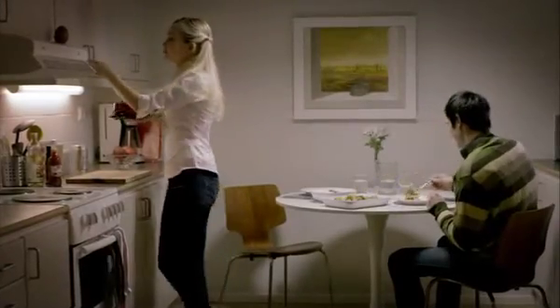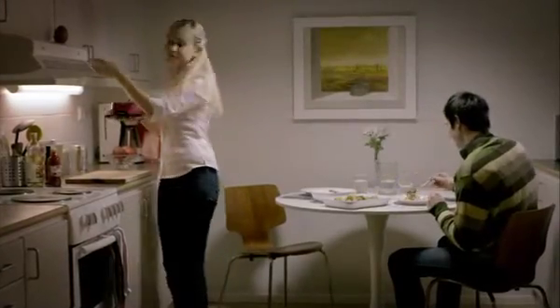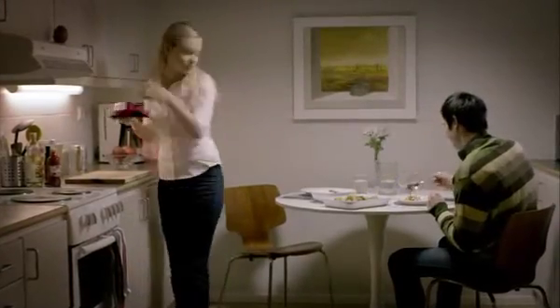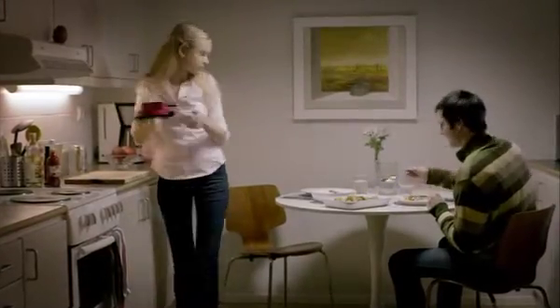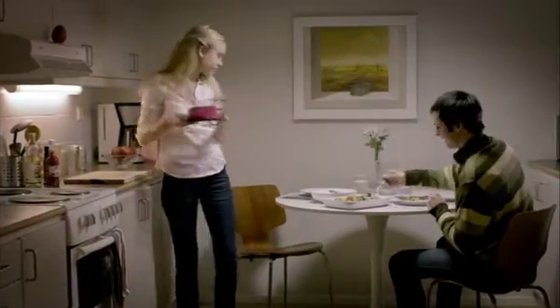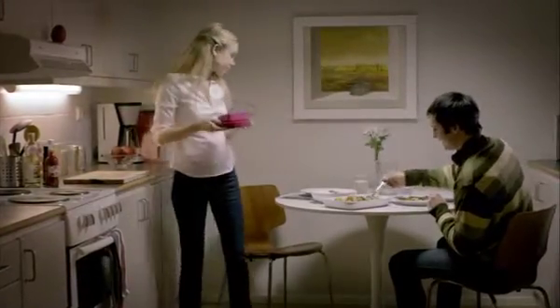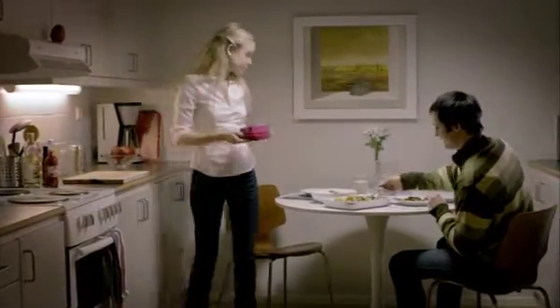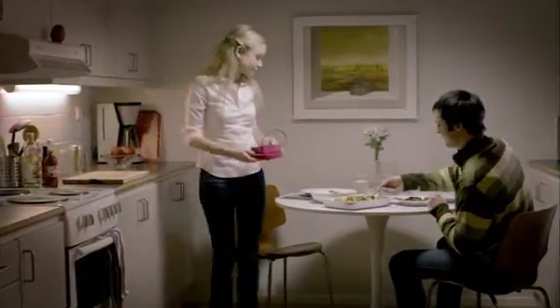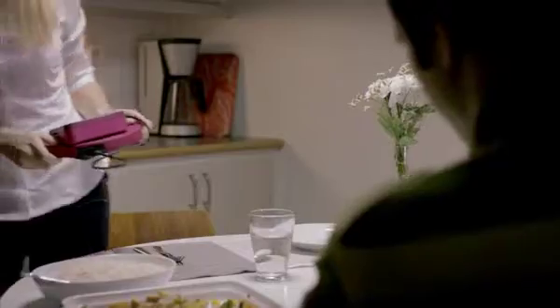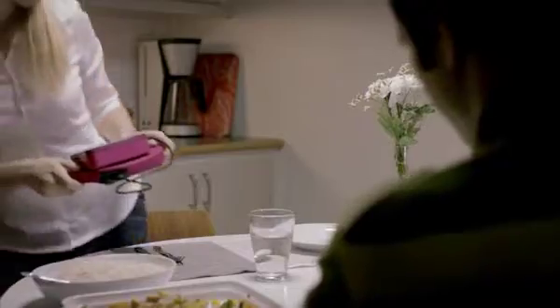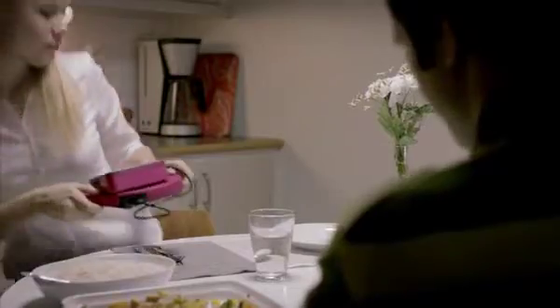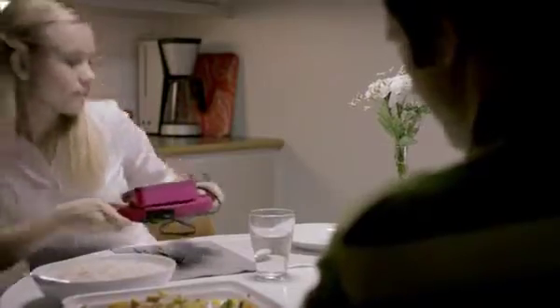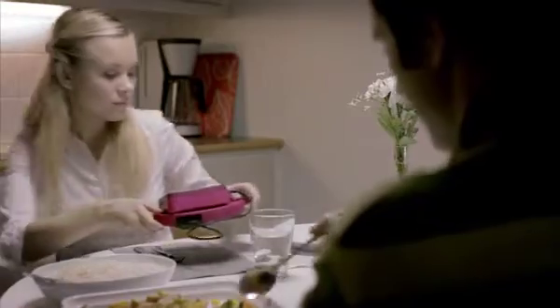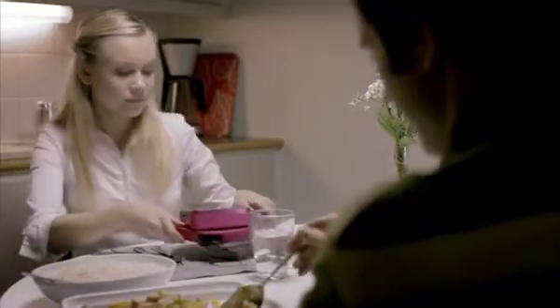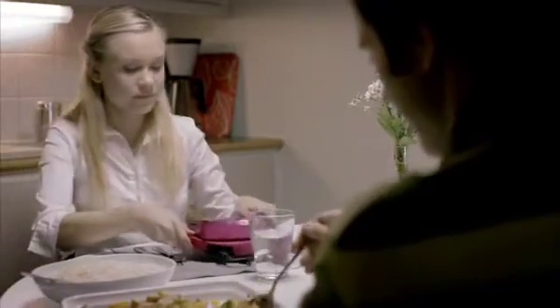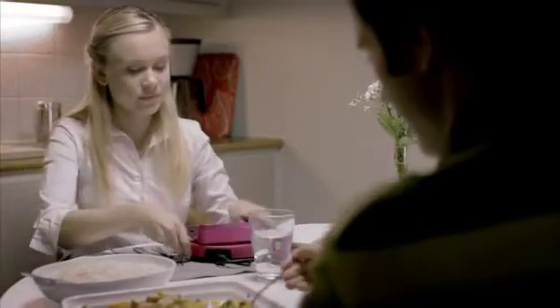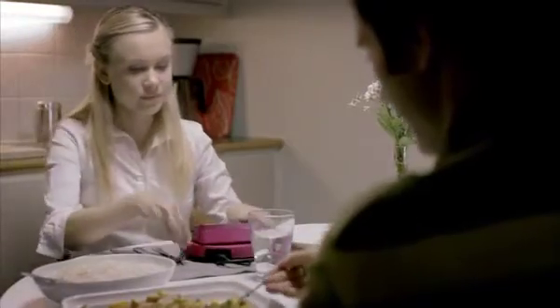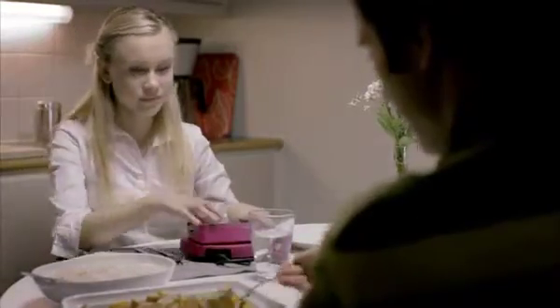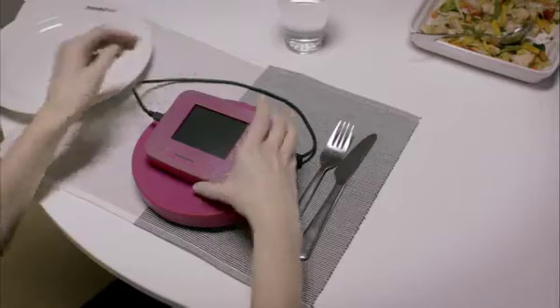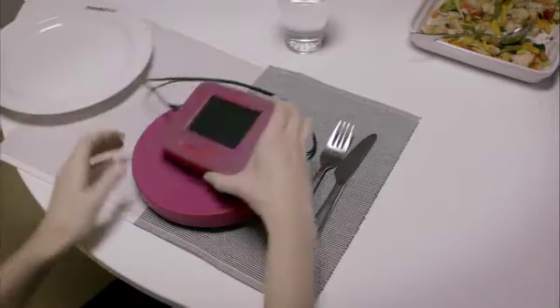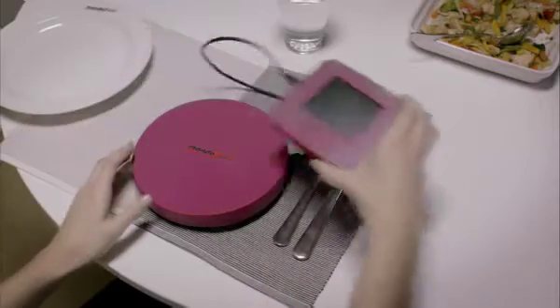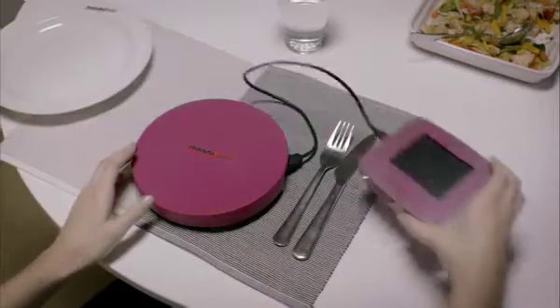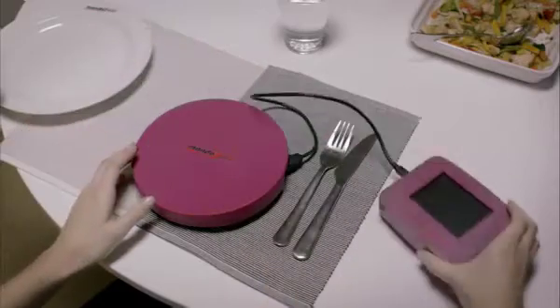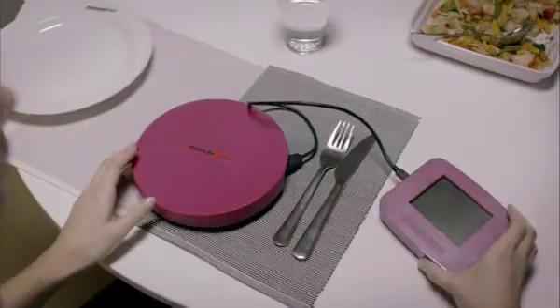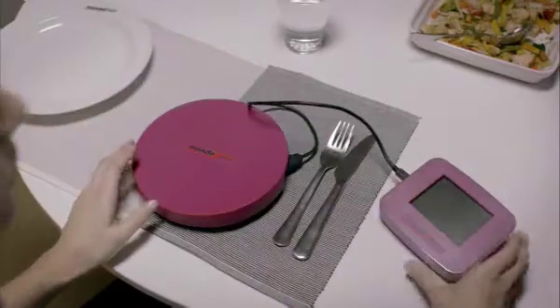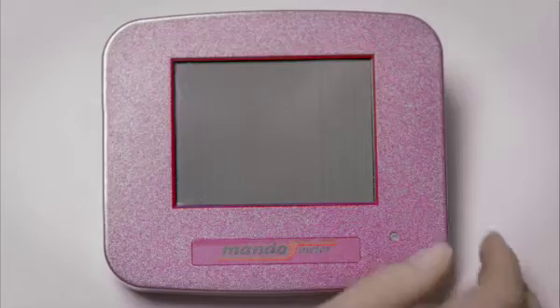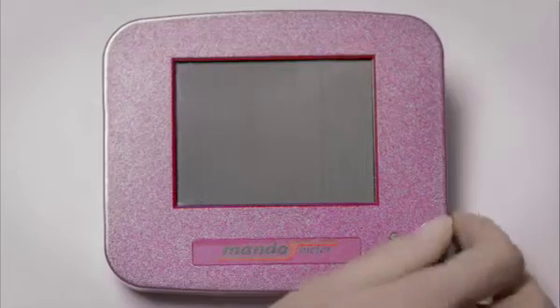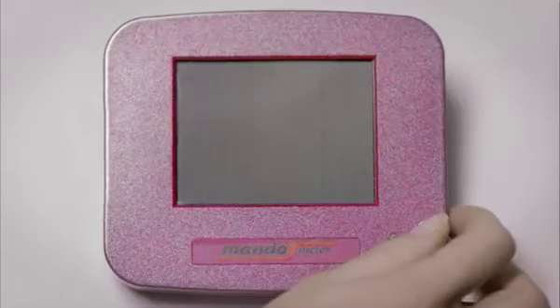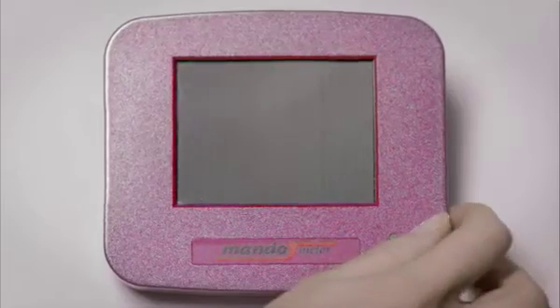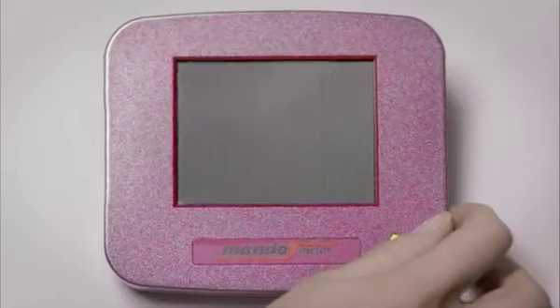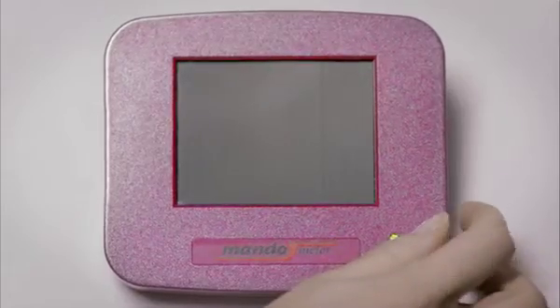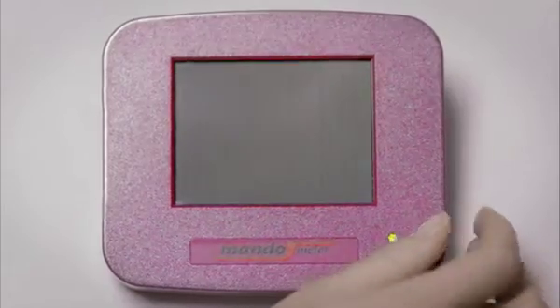Mandometer helps you control your body weight by teaching you how to eat normally and how to feel normal sensations of fullness.